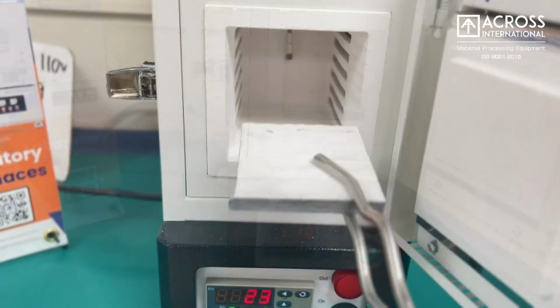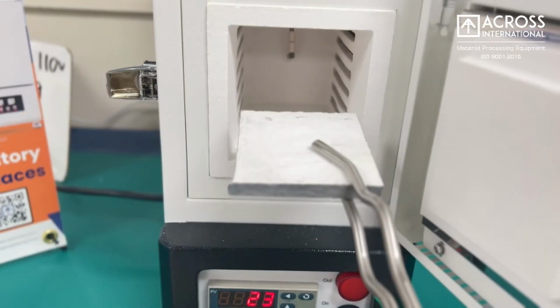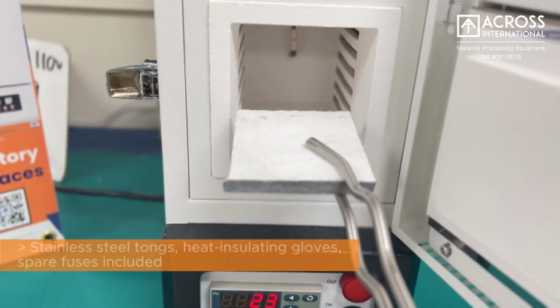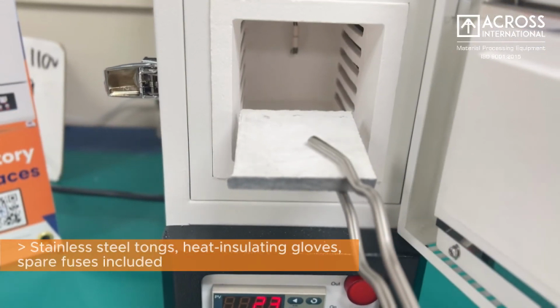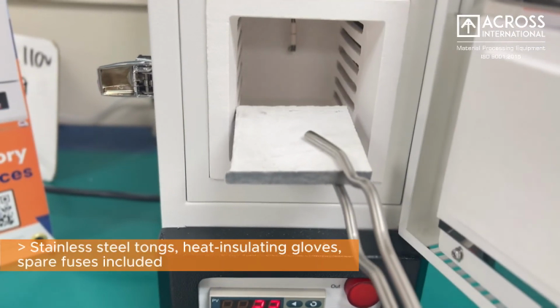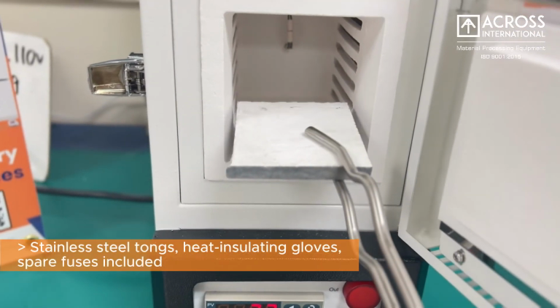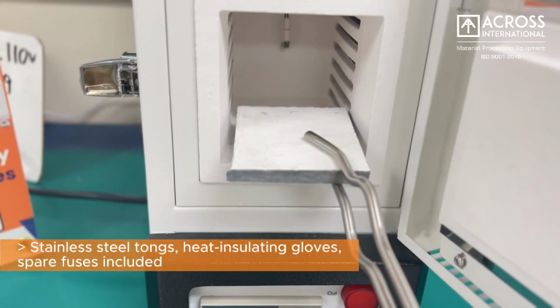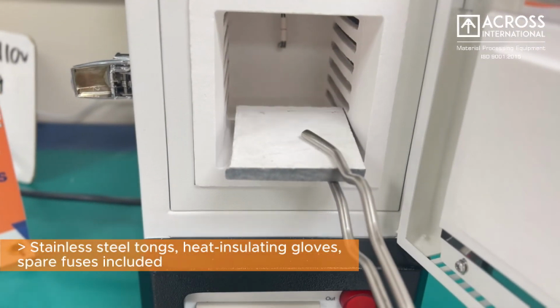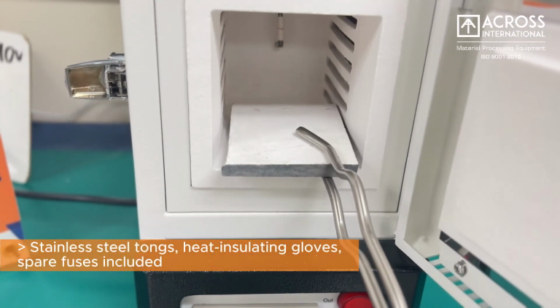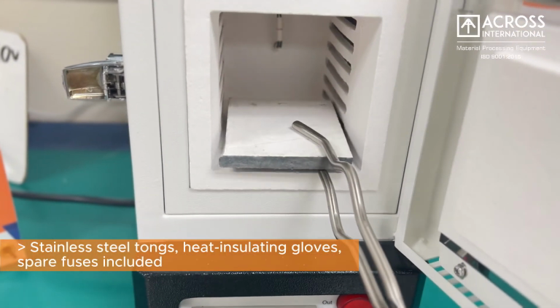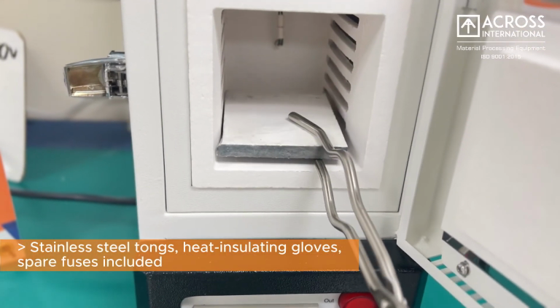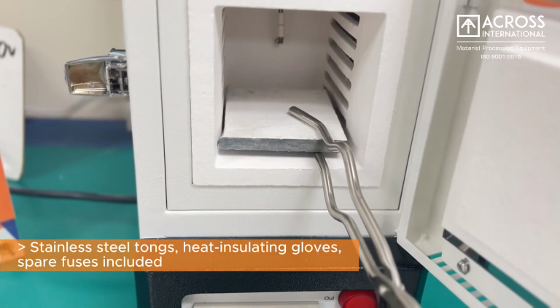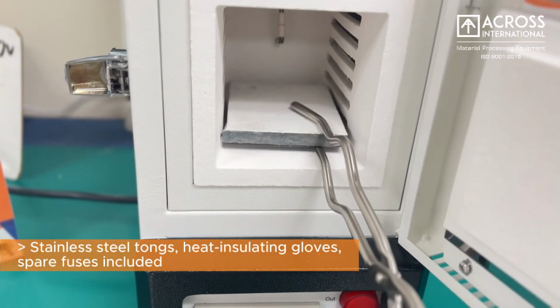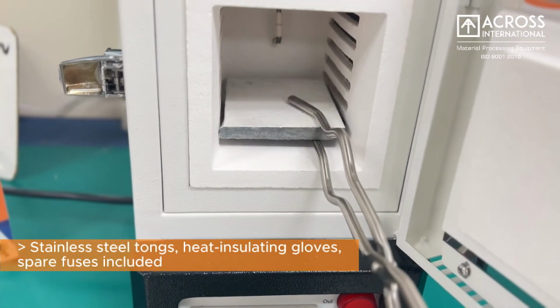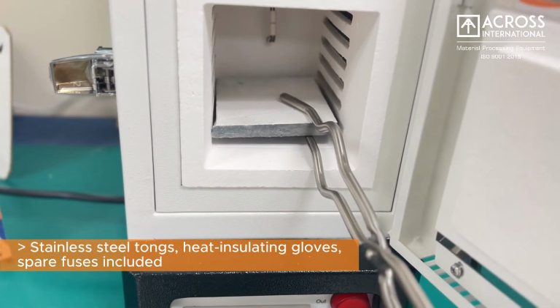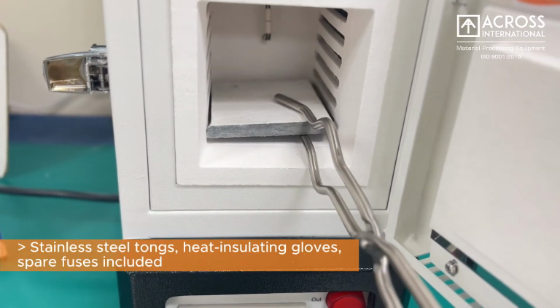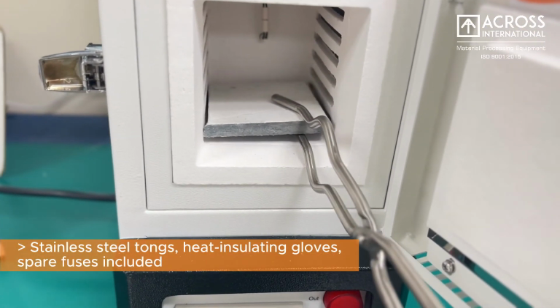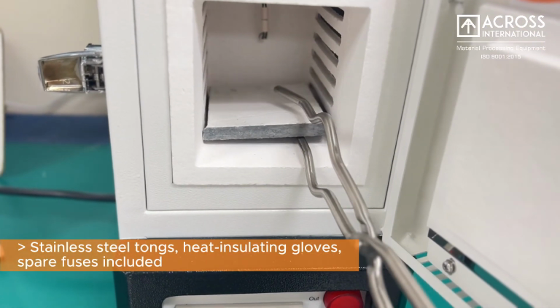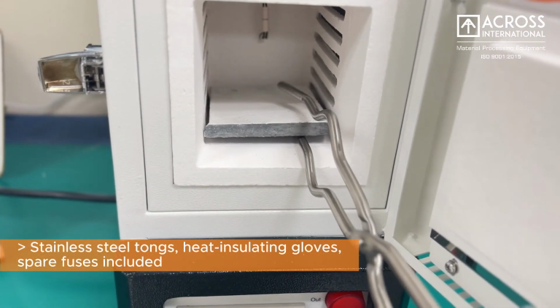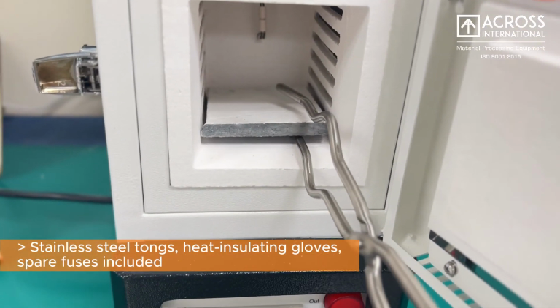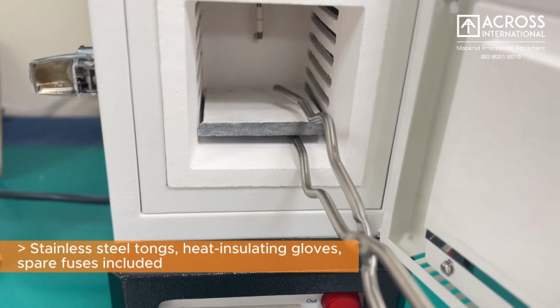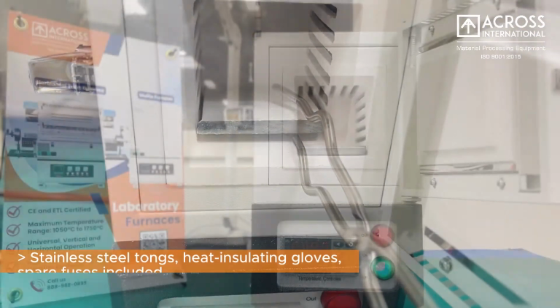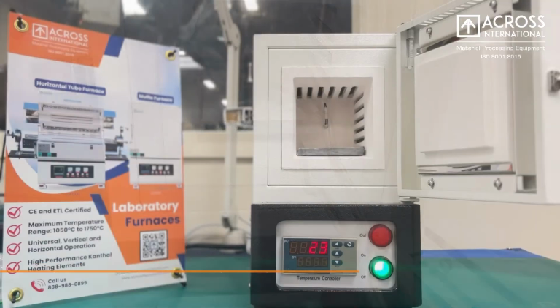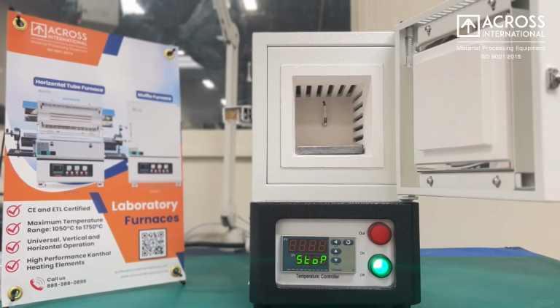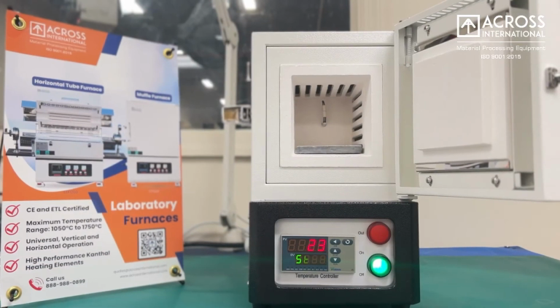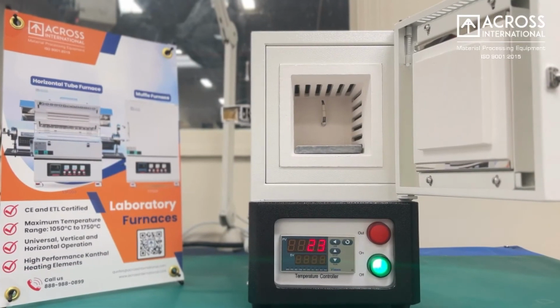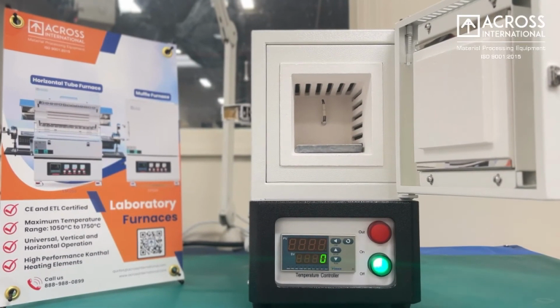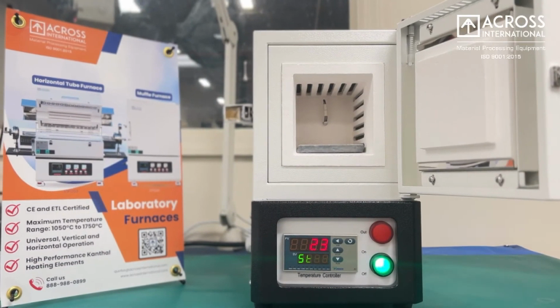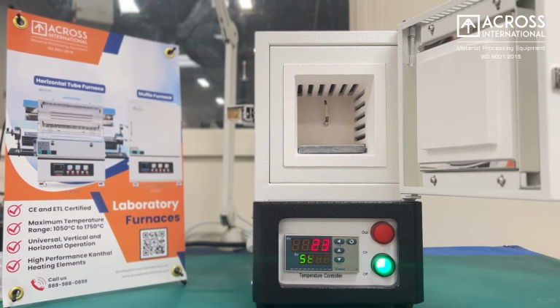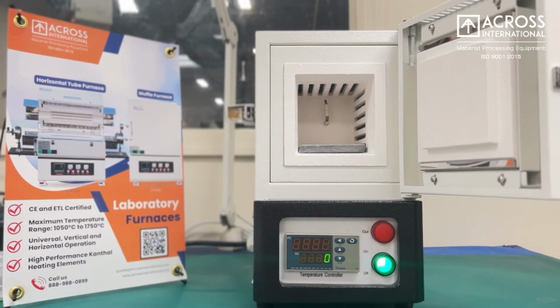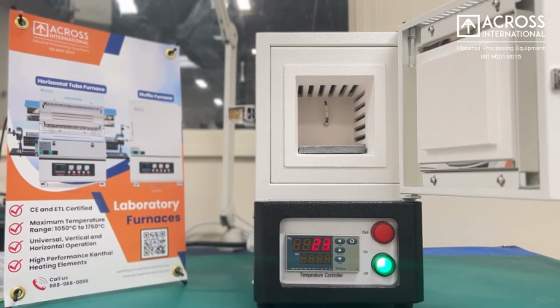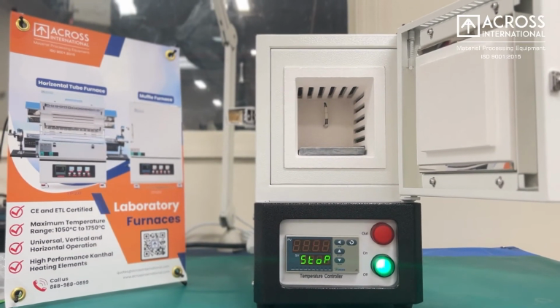Each includes stainless steel tongs, heat insulating gloves, spare fuses, and everything needed to get started.